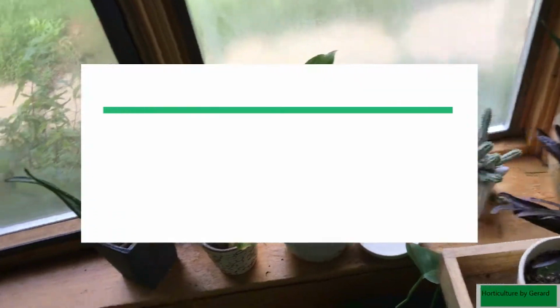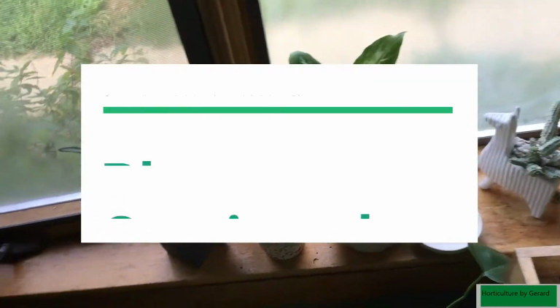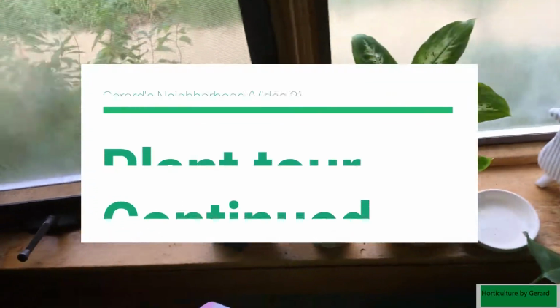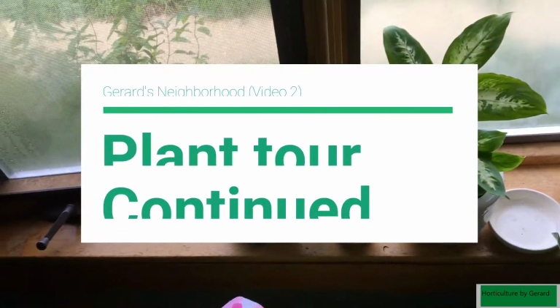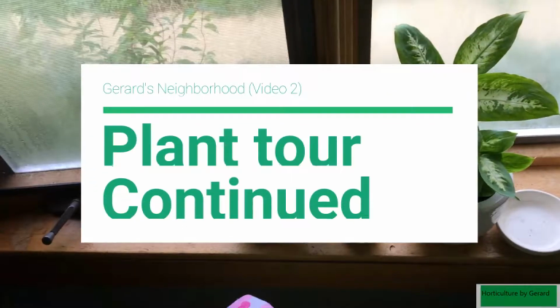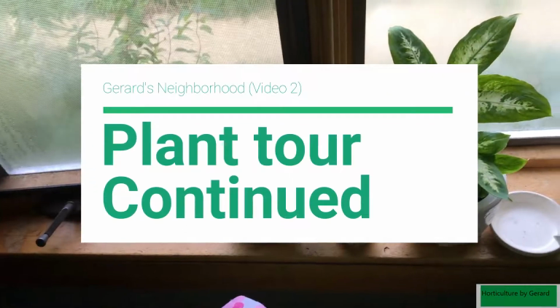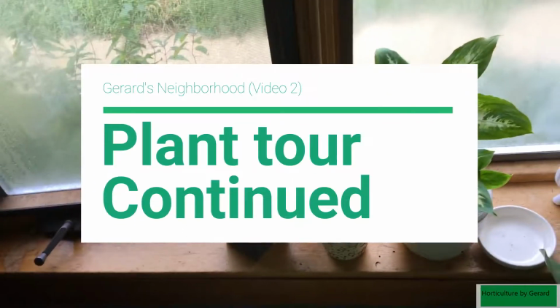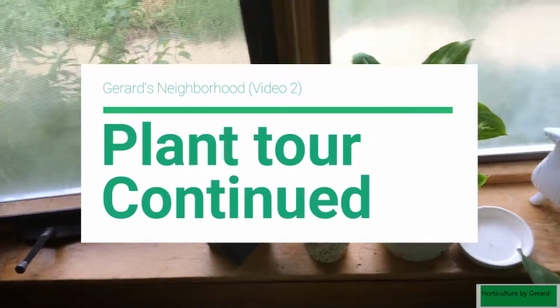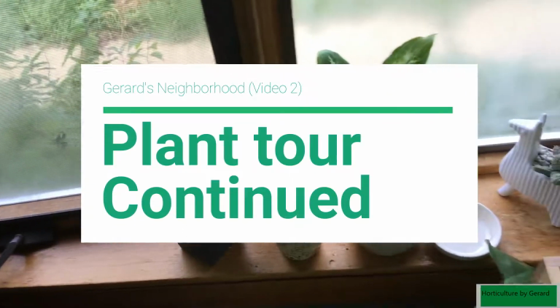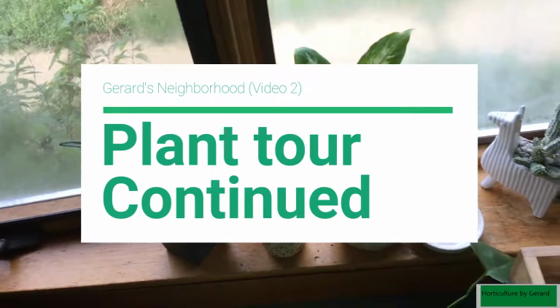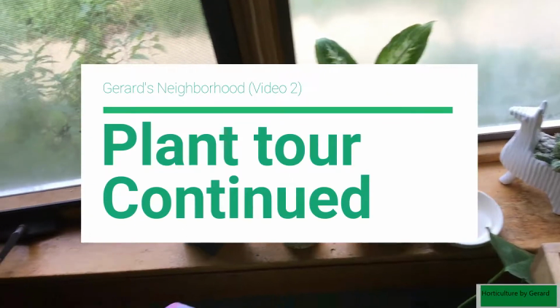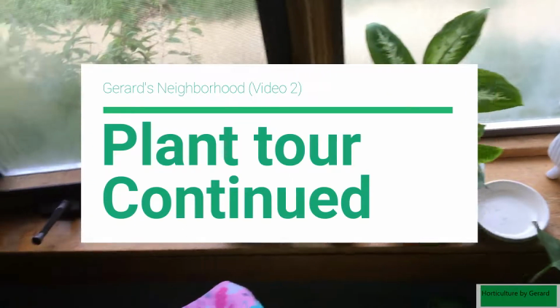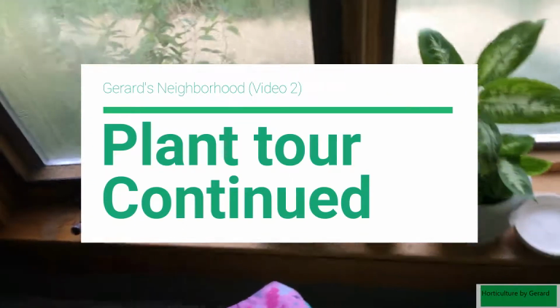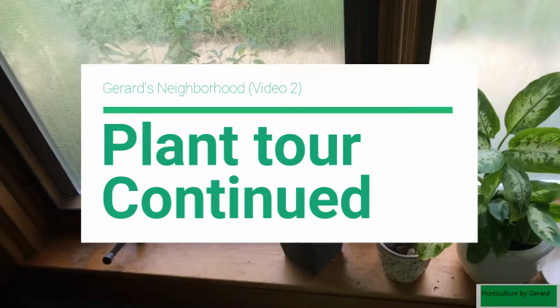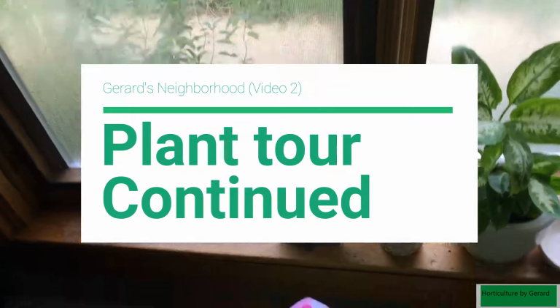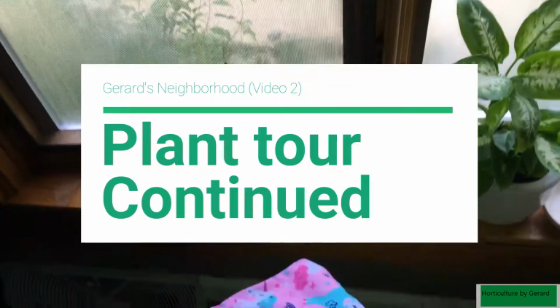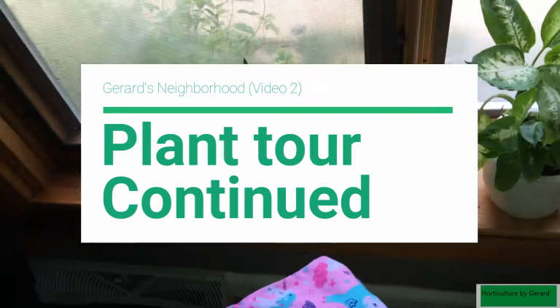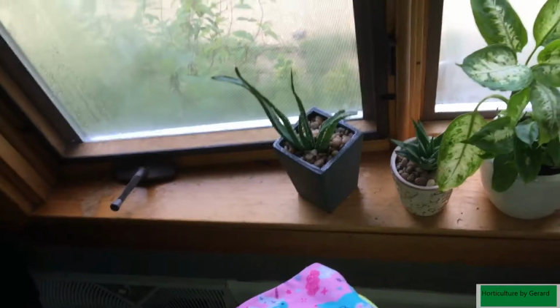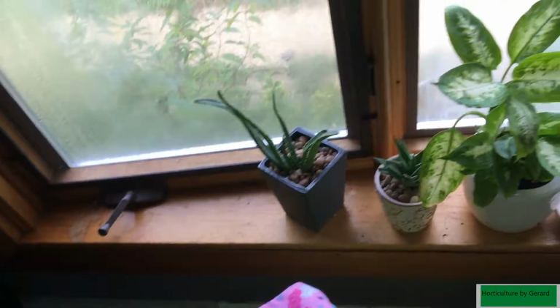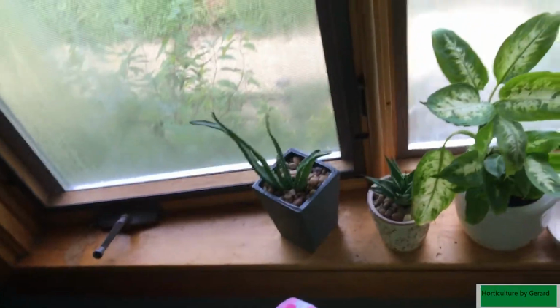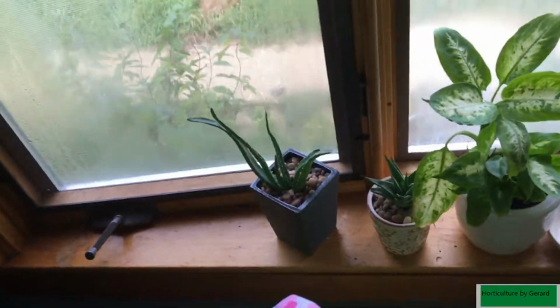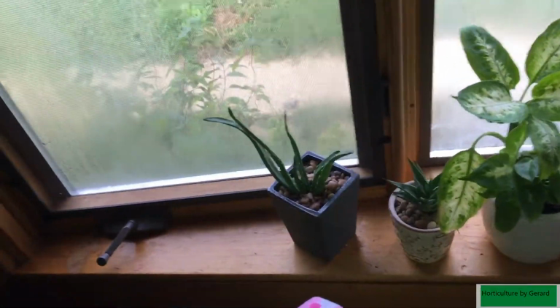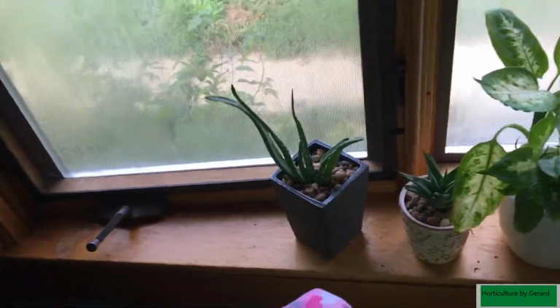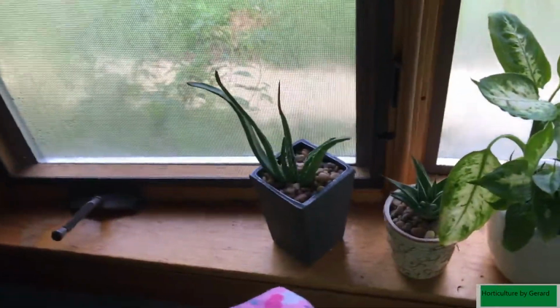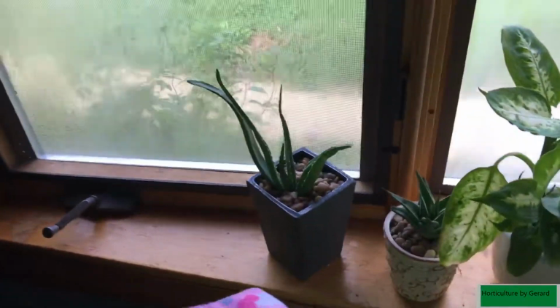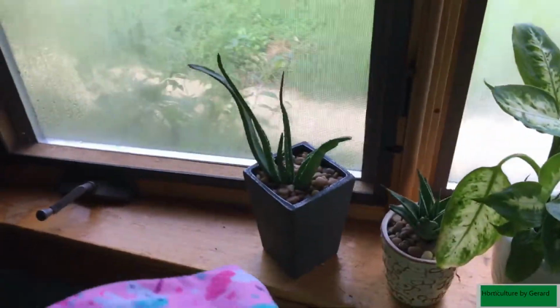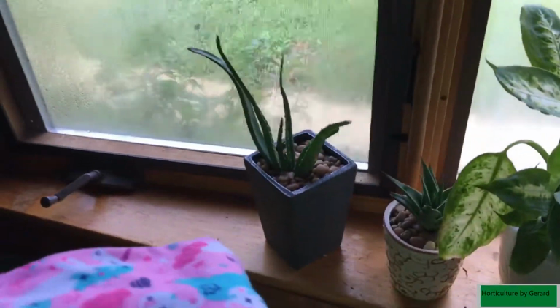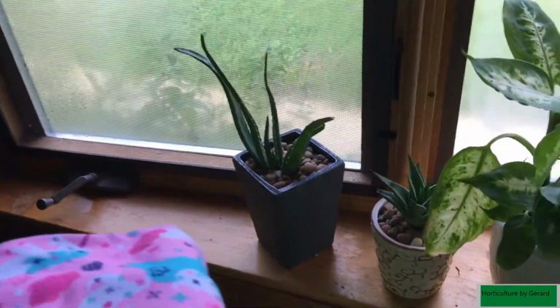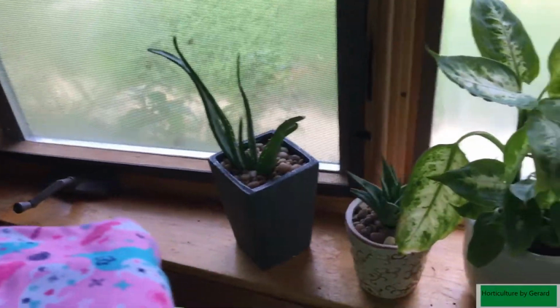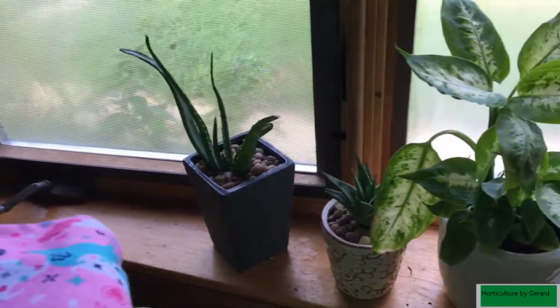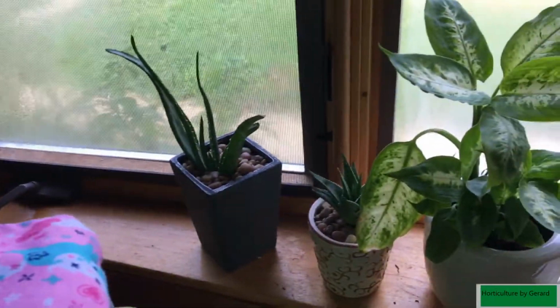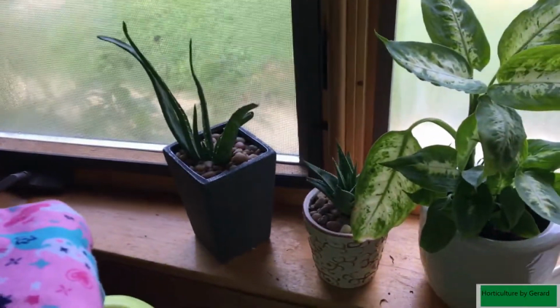This is my window setup. I got an aloe there in another pot — I like that pot there.